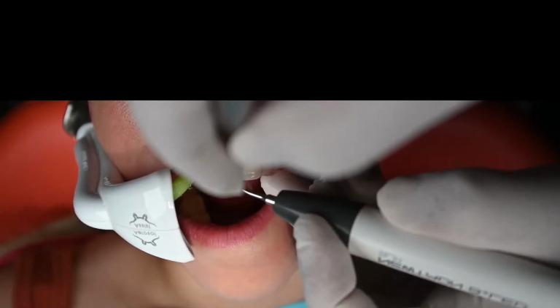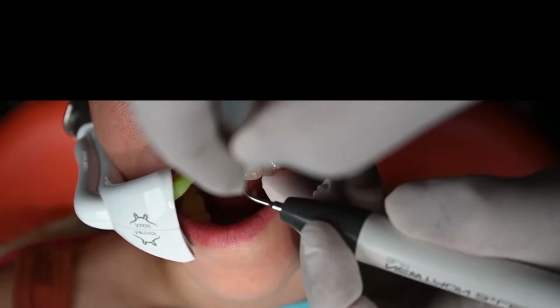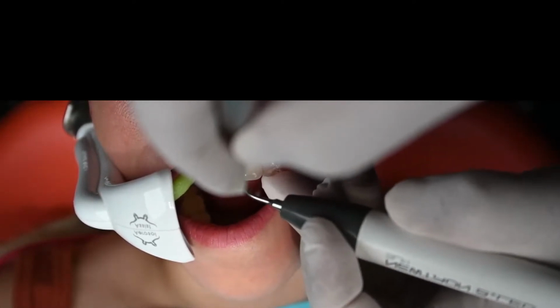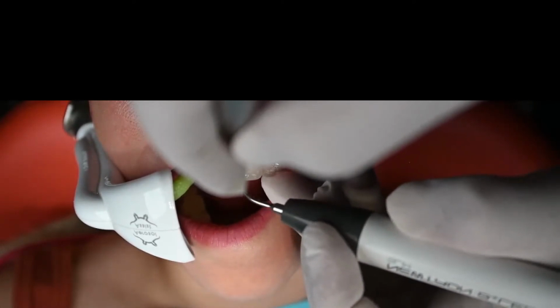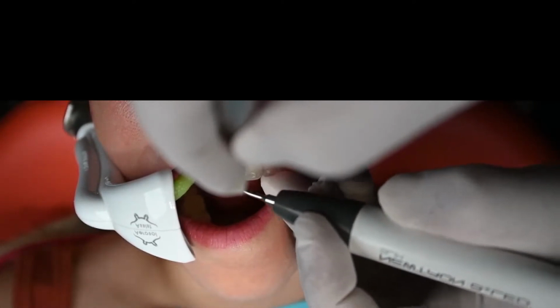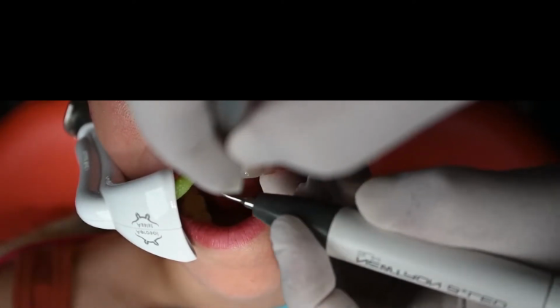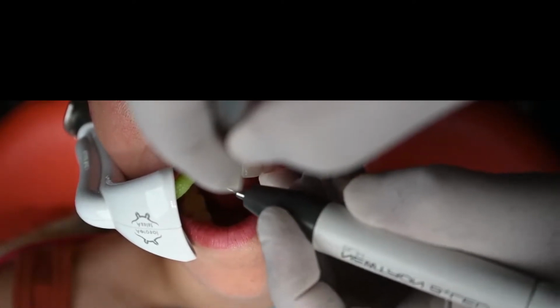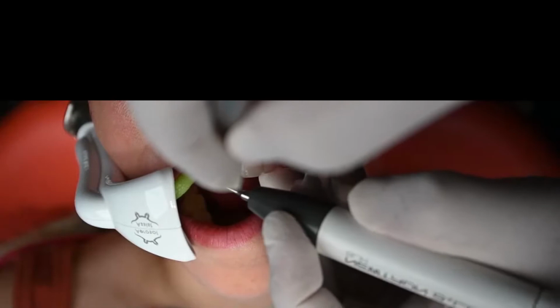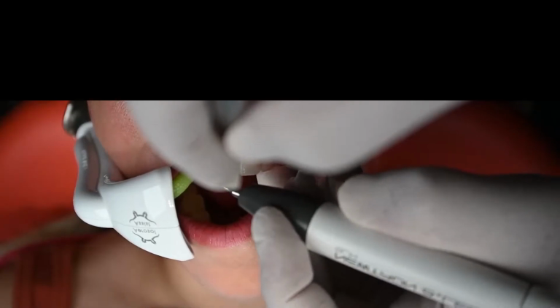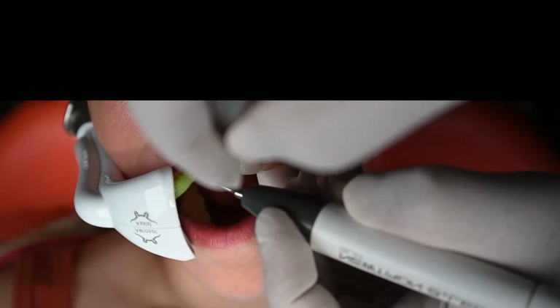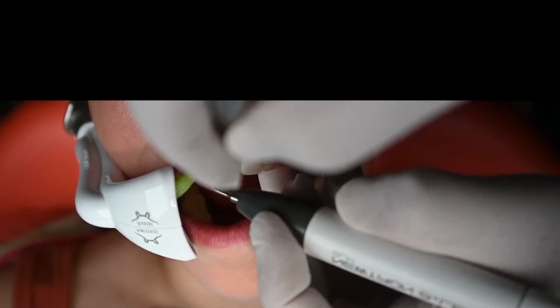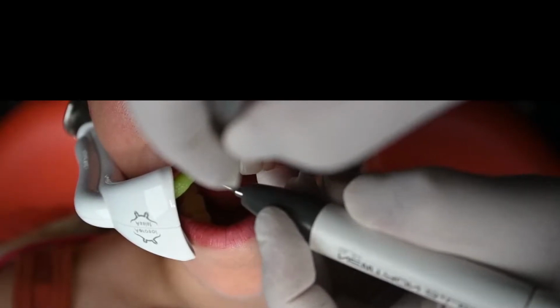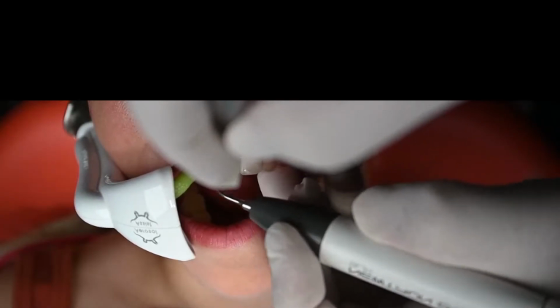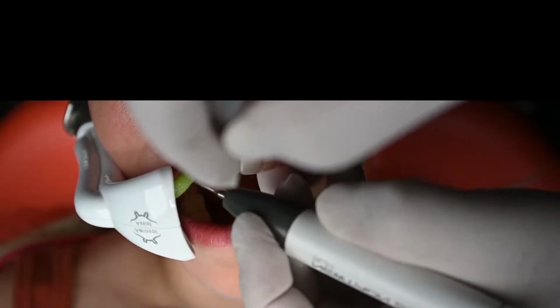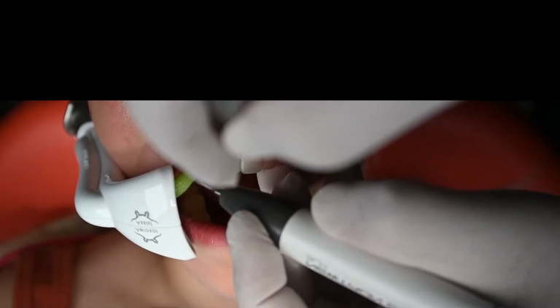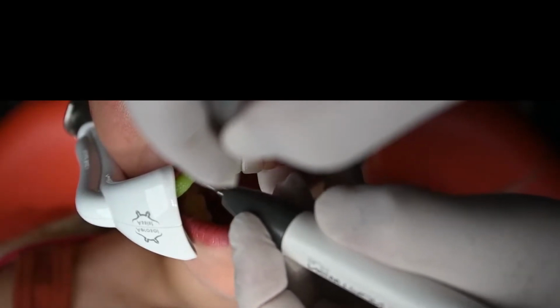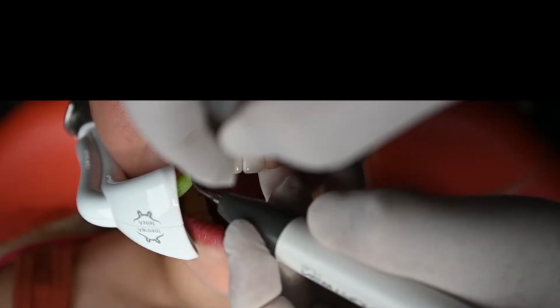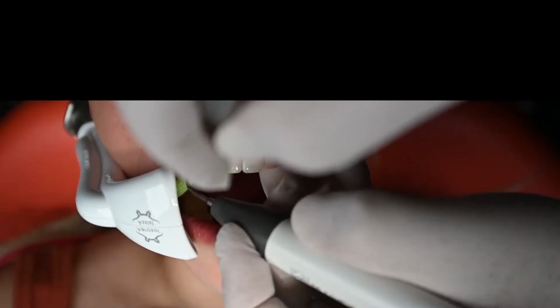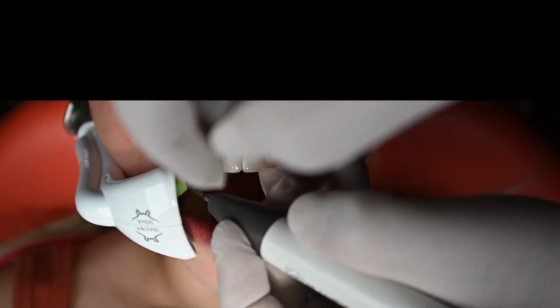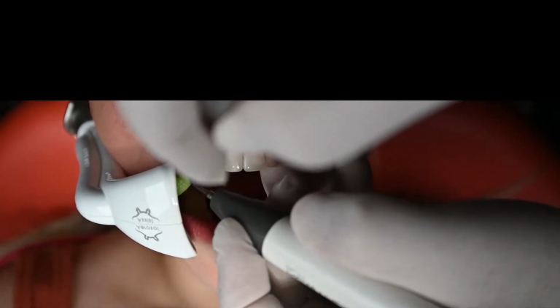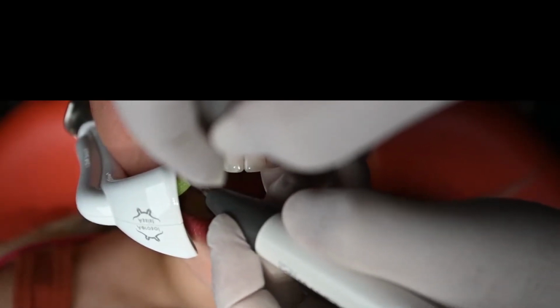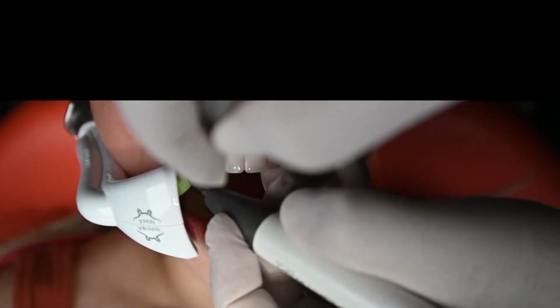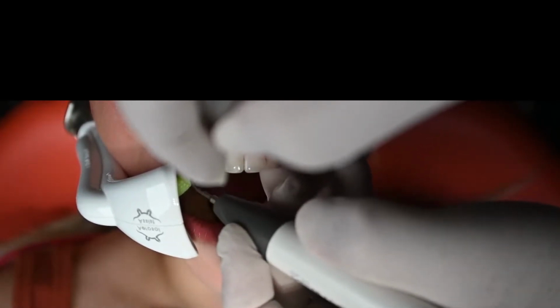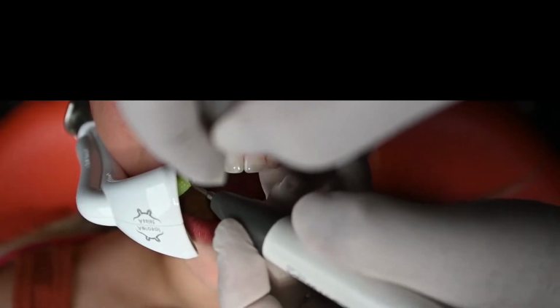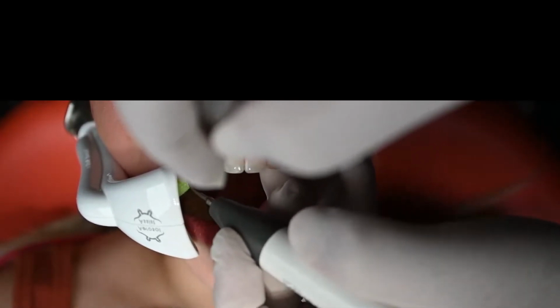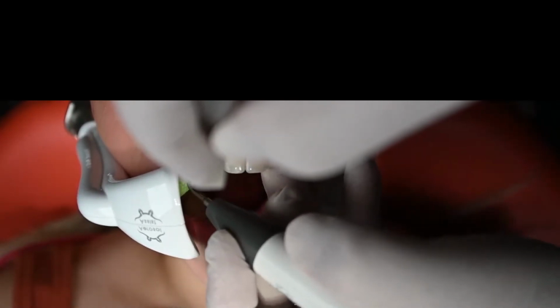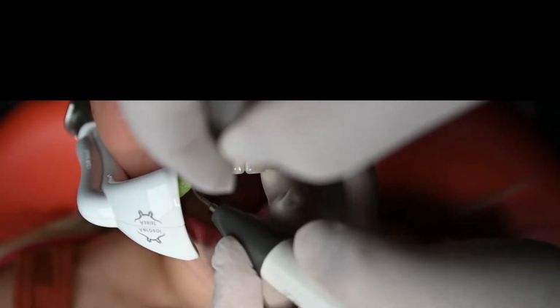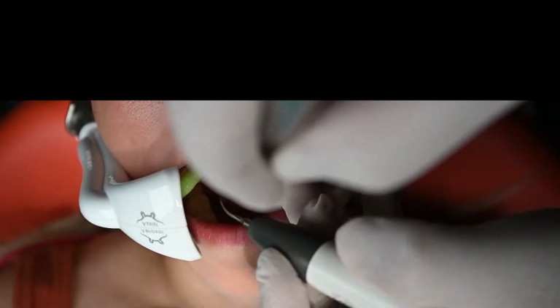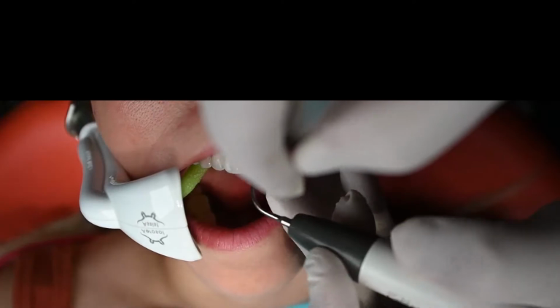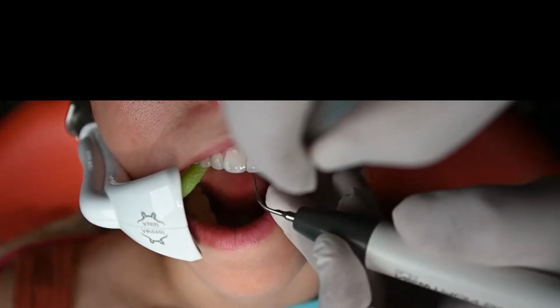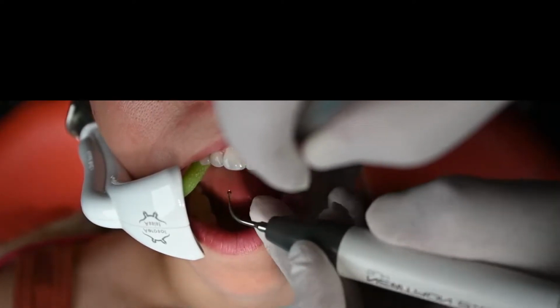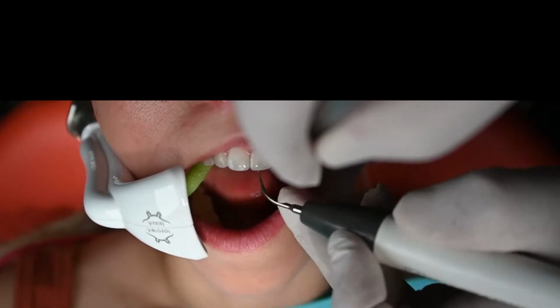For this, we use the piezoscaler from Action and the aerosol assist, which removes intraoral fluids and provides aerosol reduction.